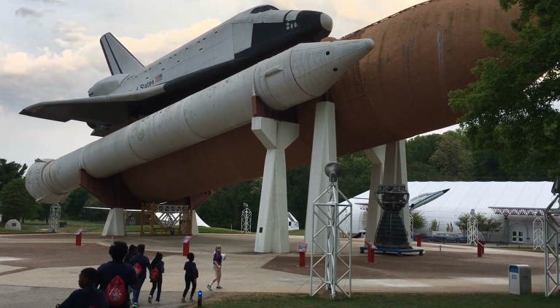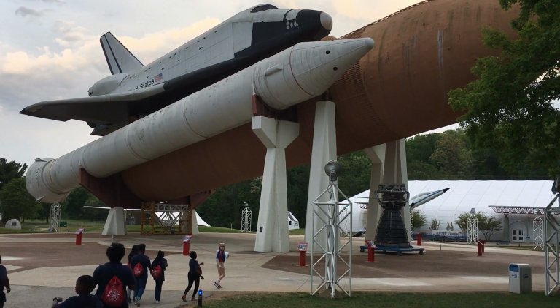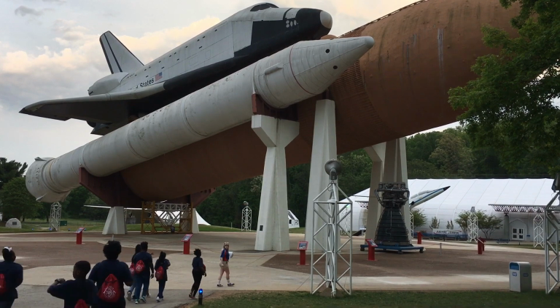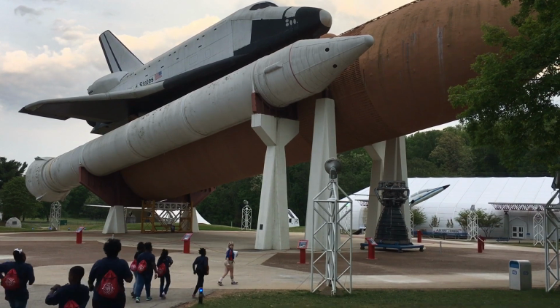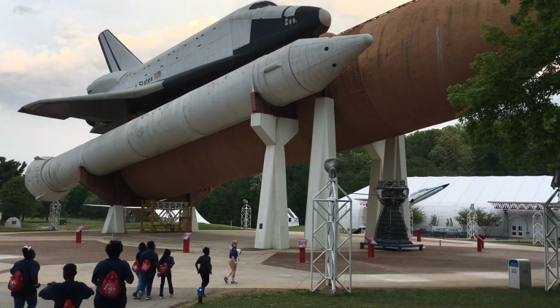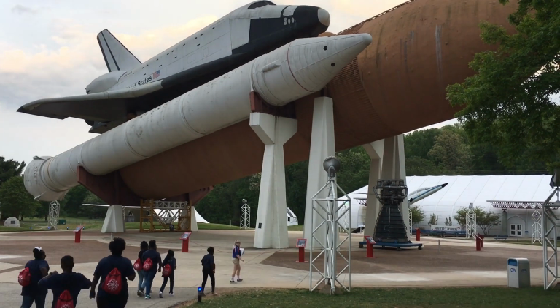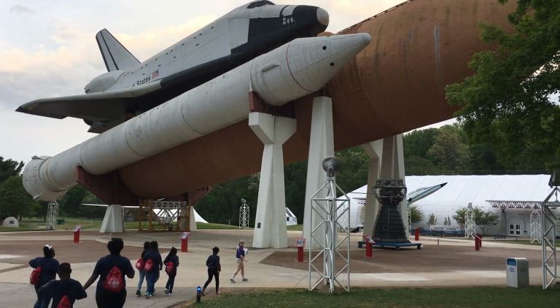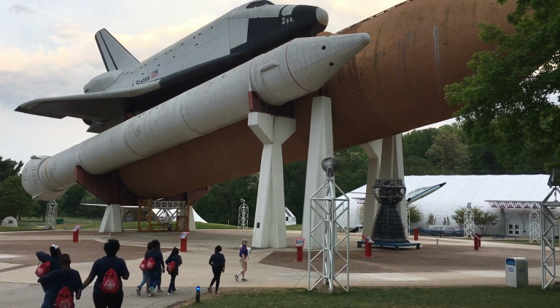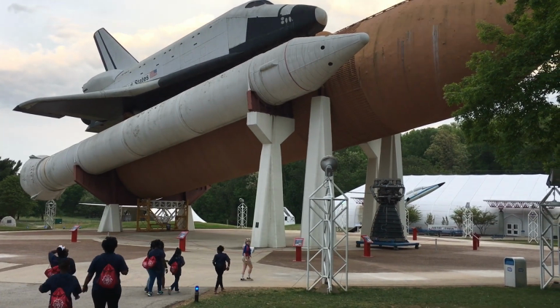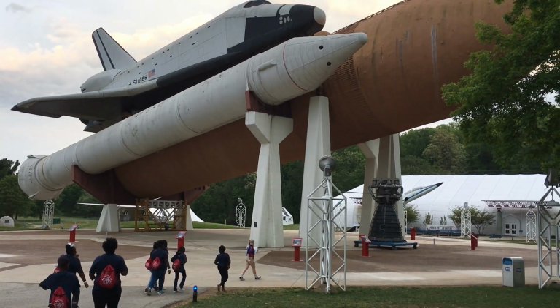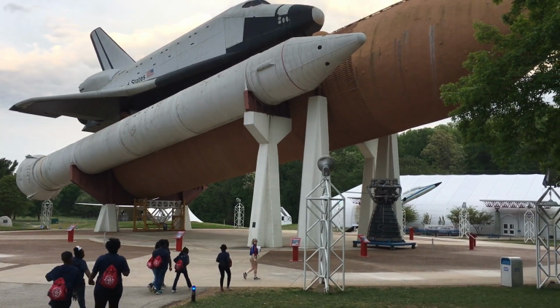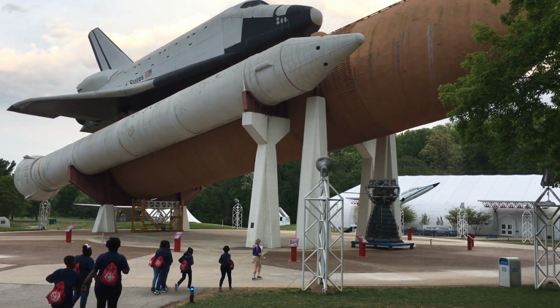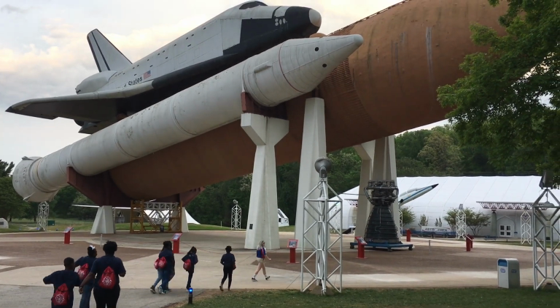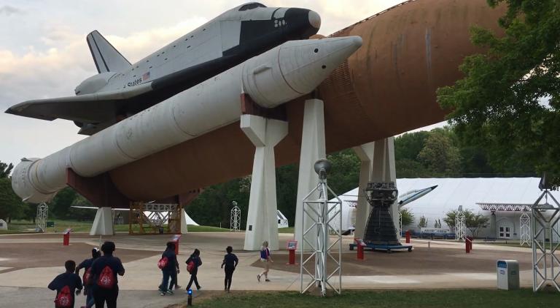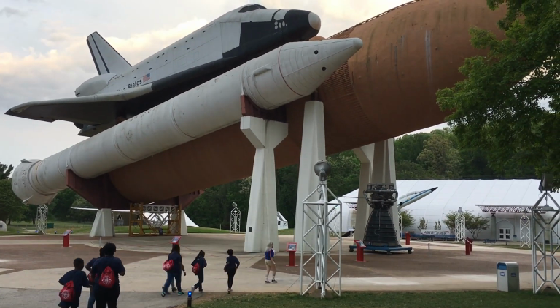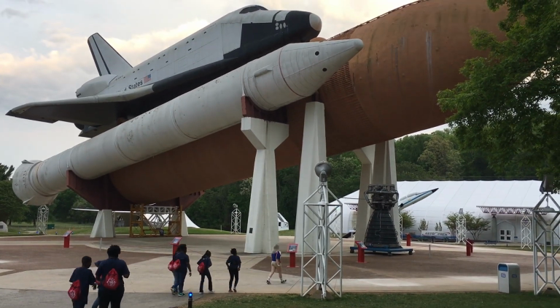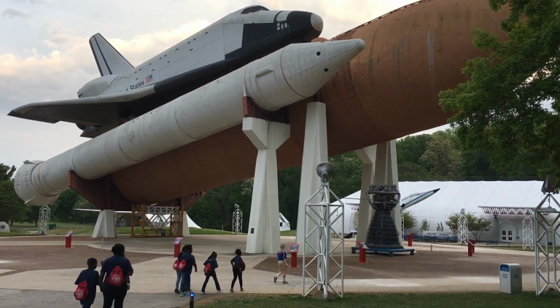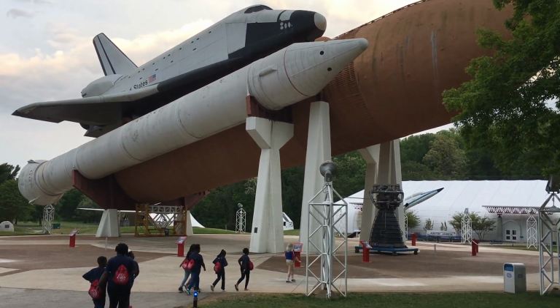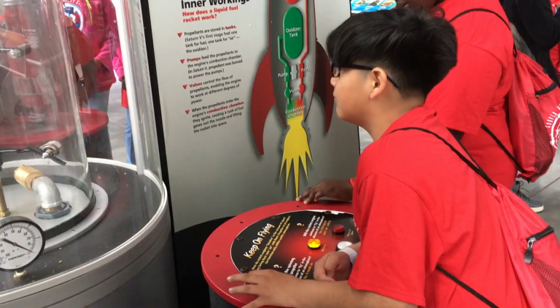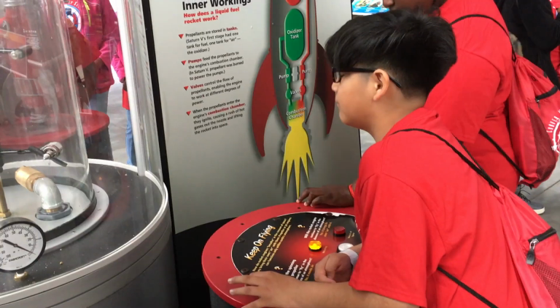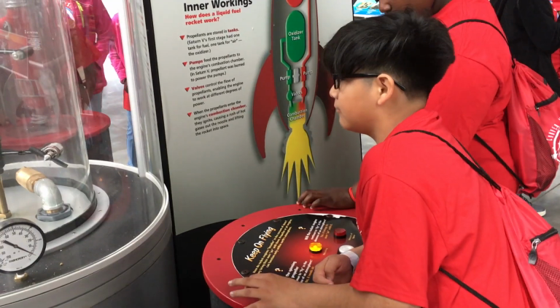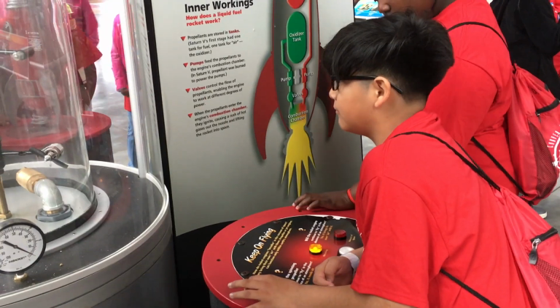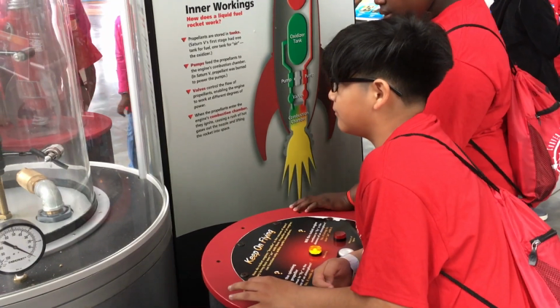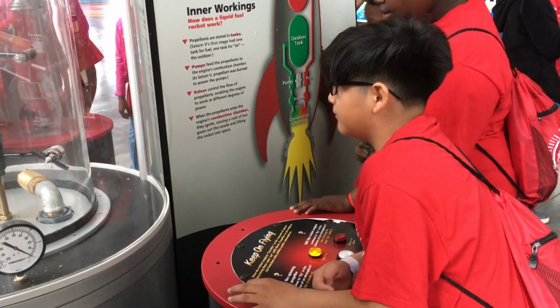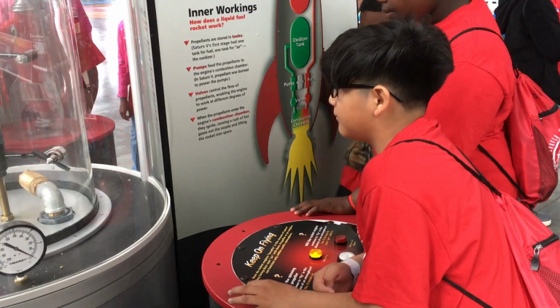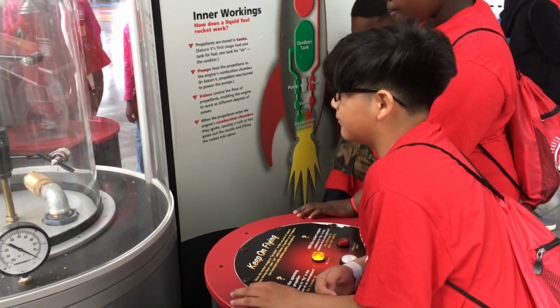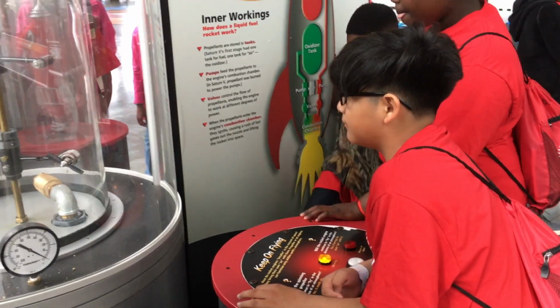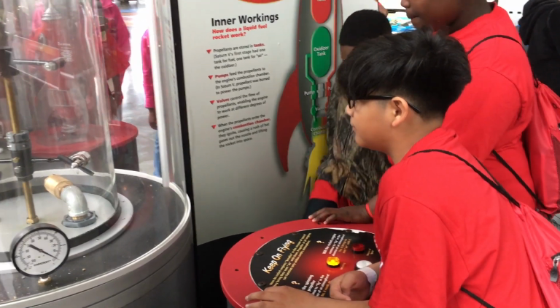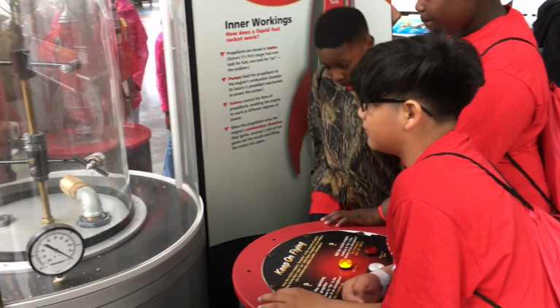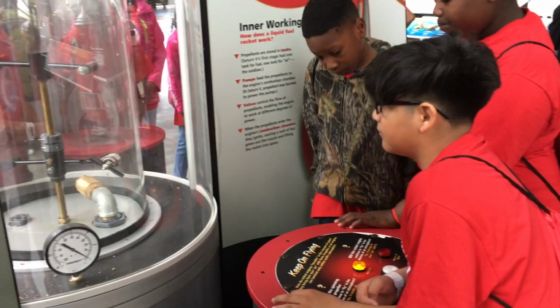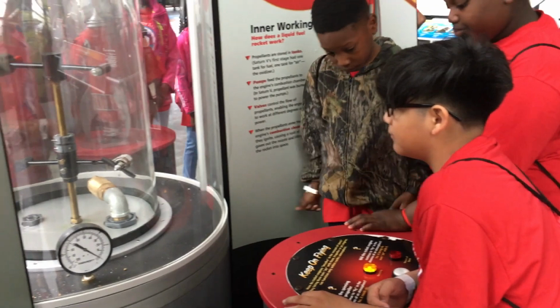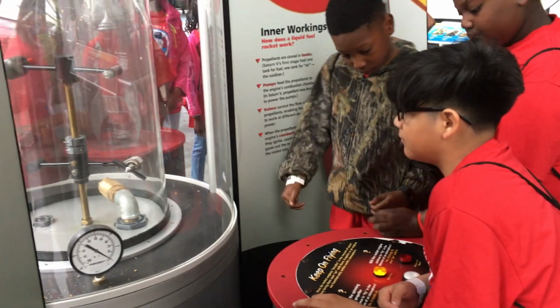On day two, after we ate breakfast, we had a chance to explore the Museum of the U.S. Space and Air Rocket Center.